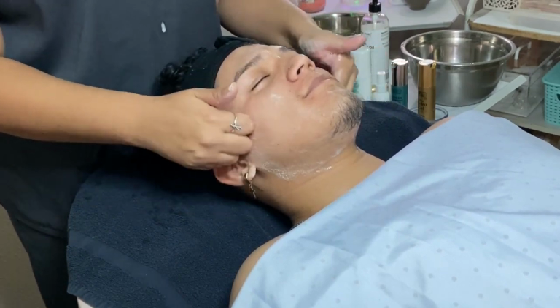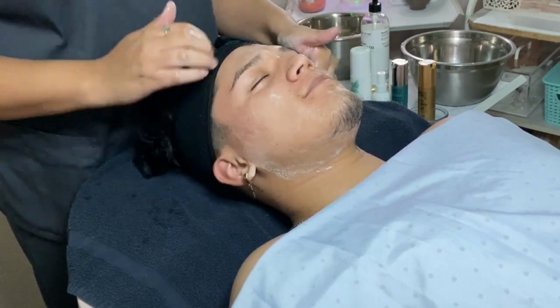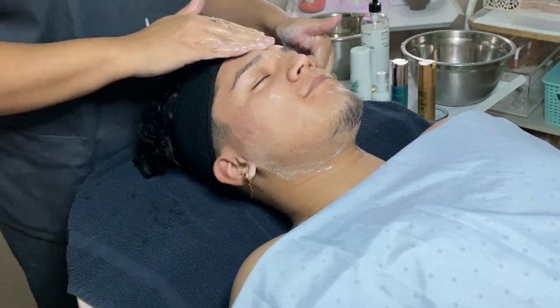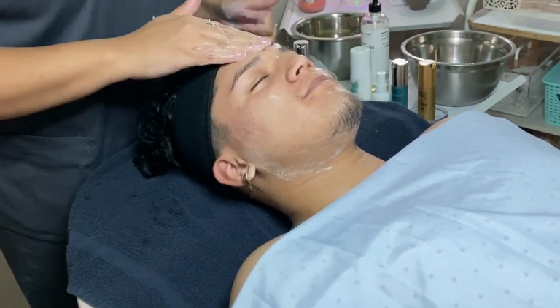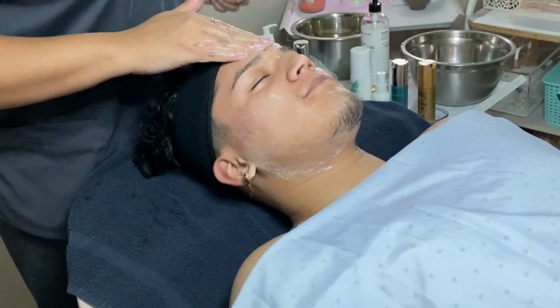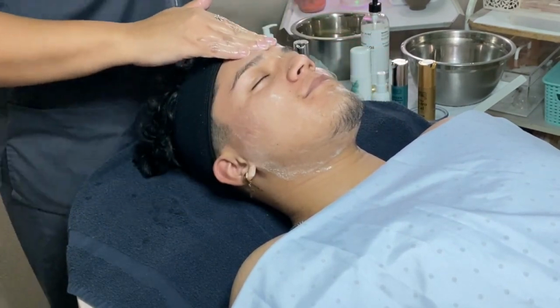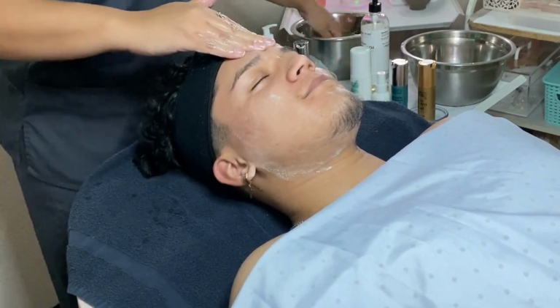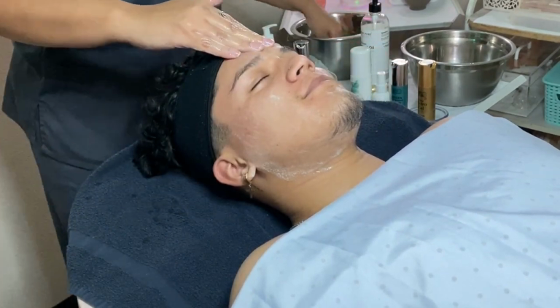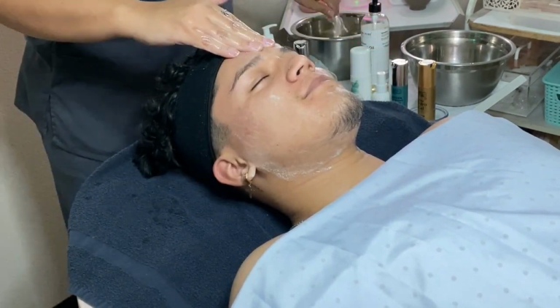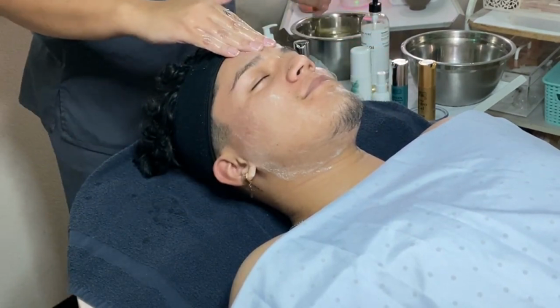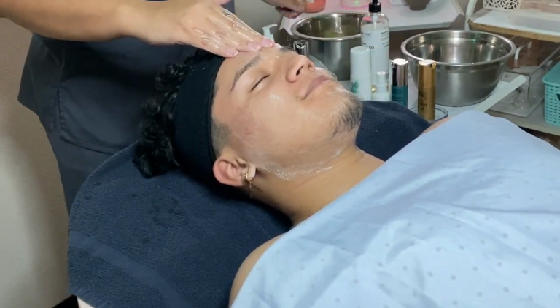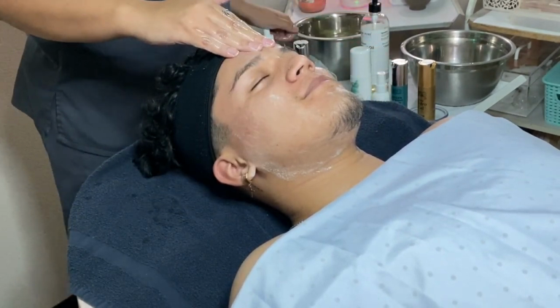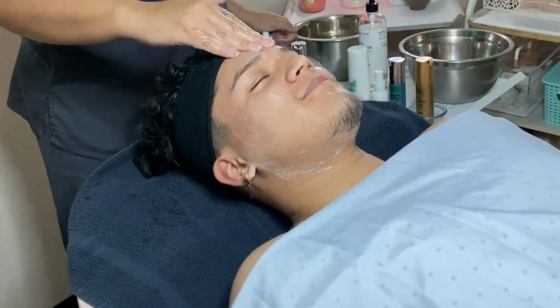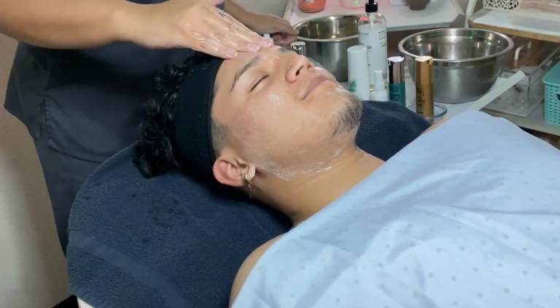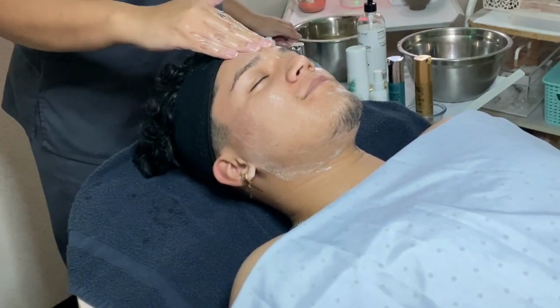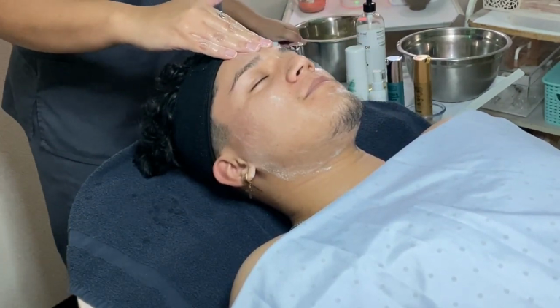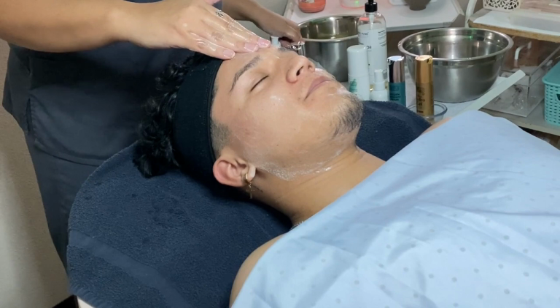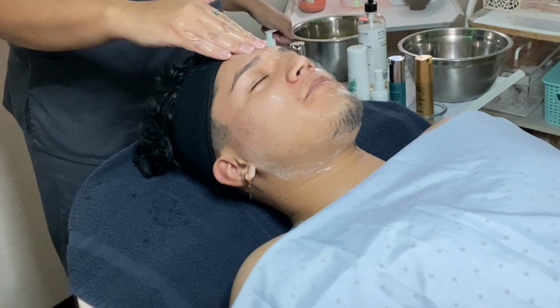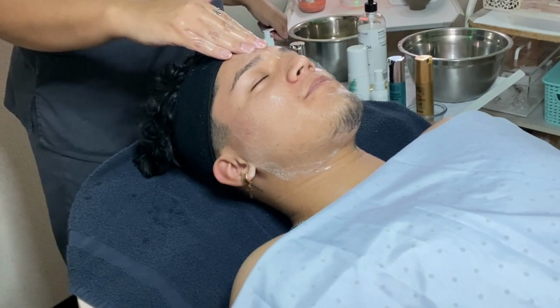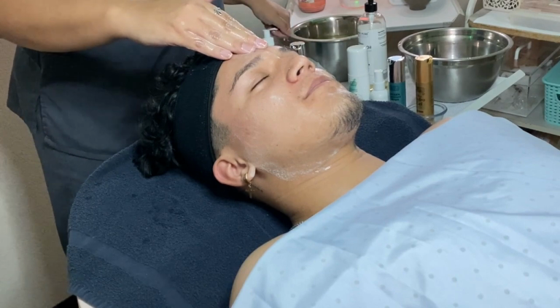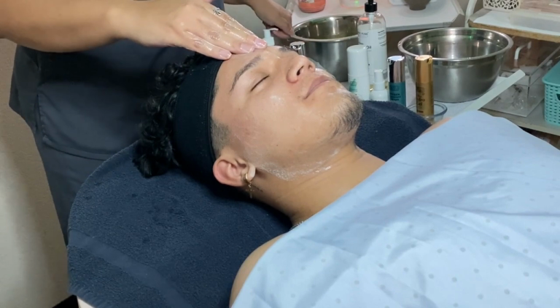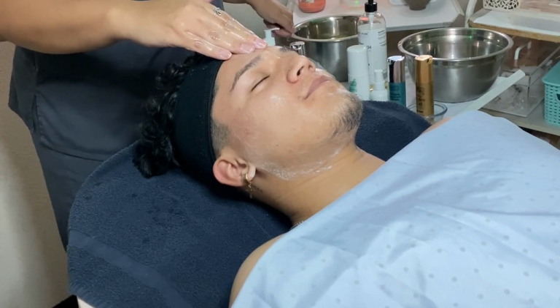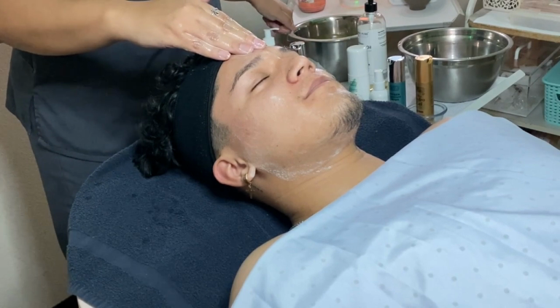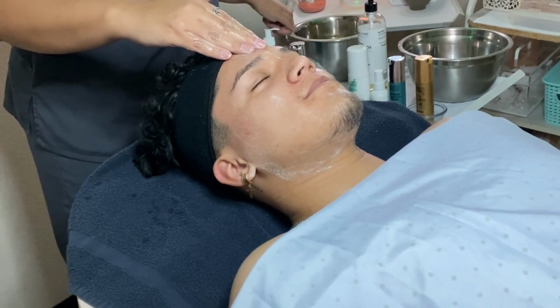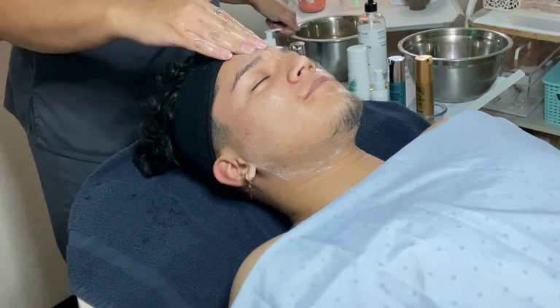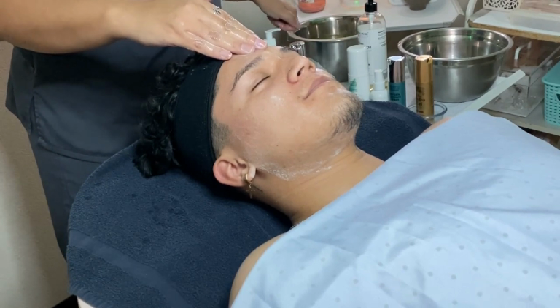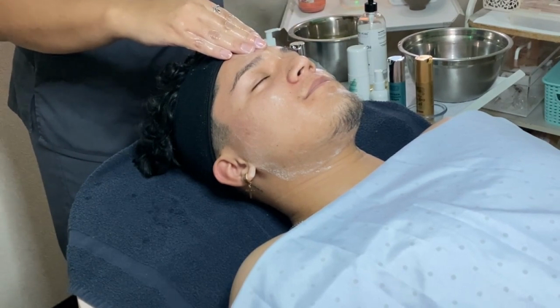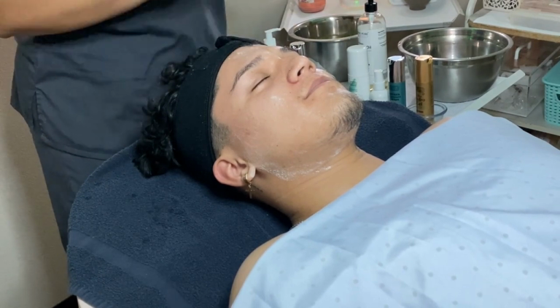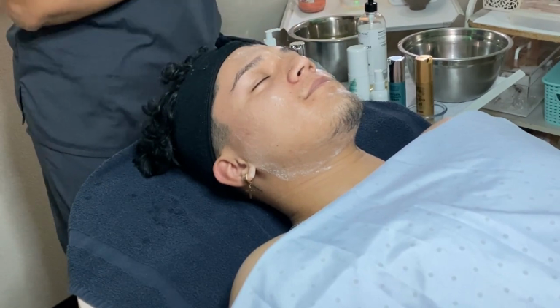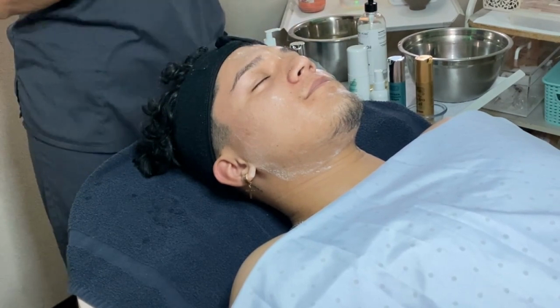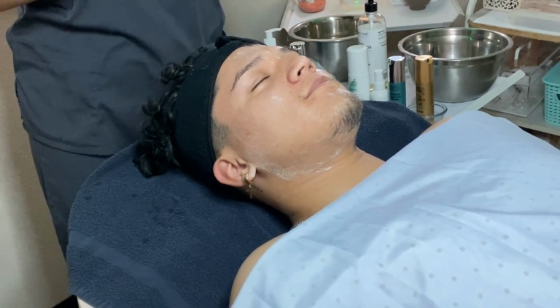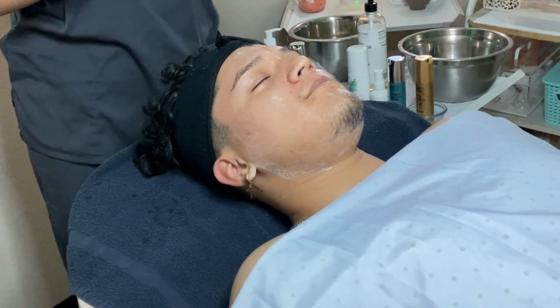You guys remember that if you need to grab more product, always keep one hand on your client's face.